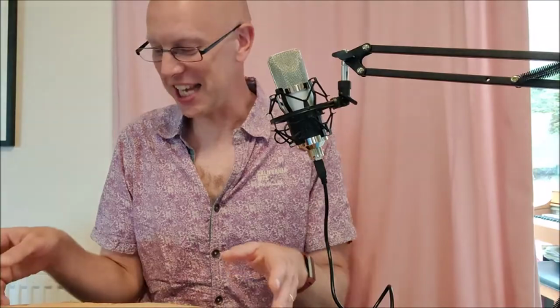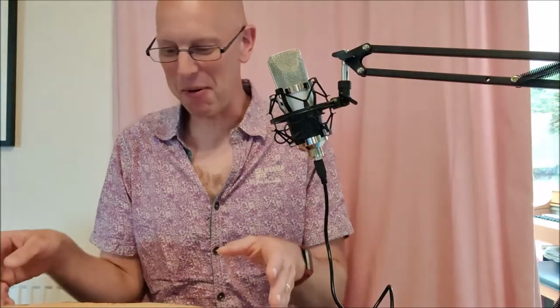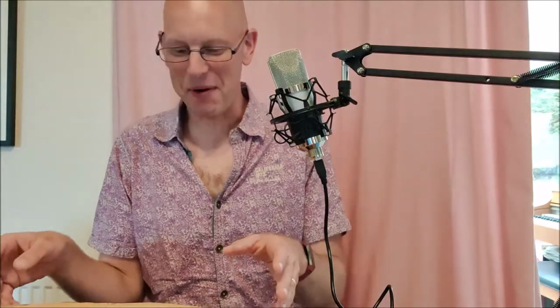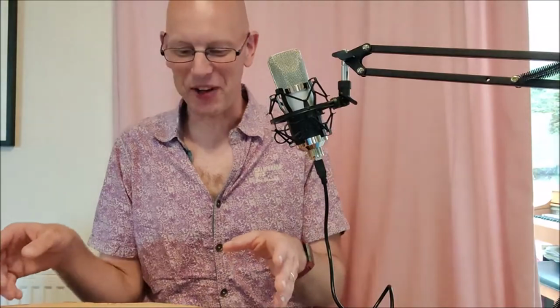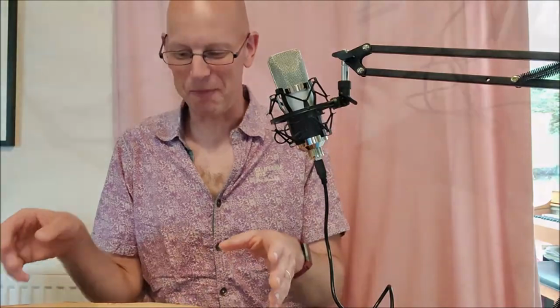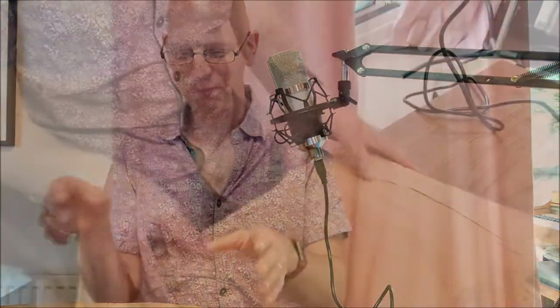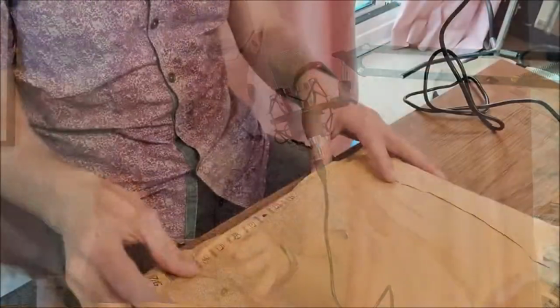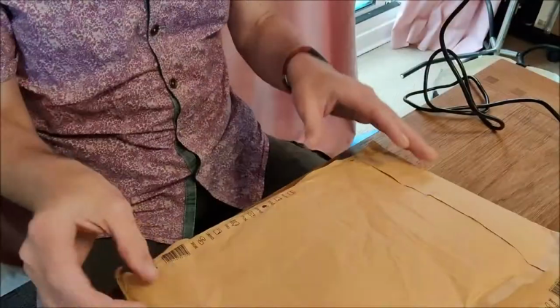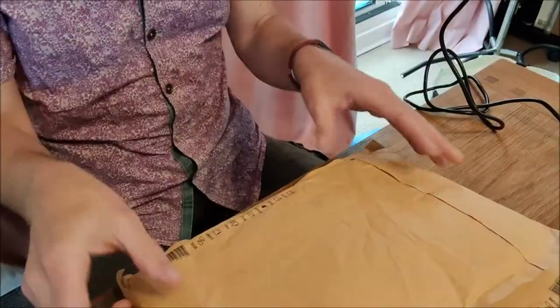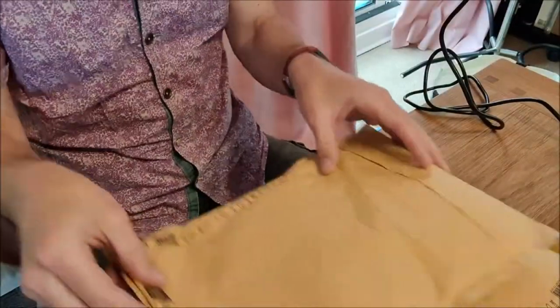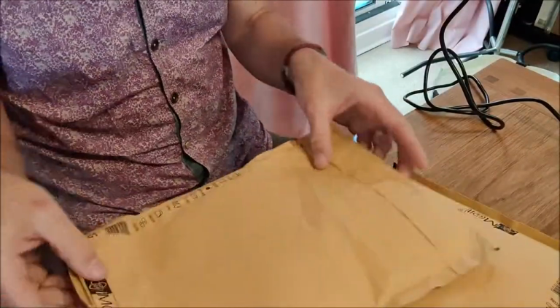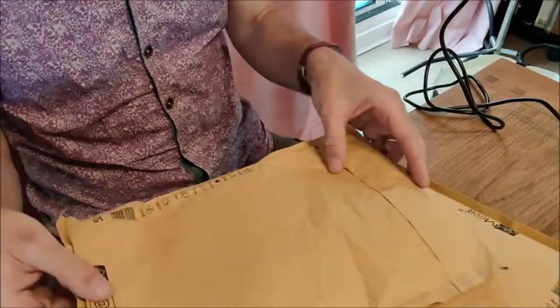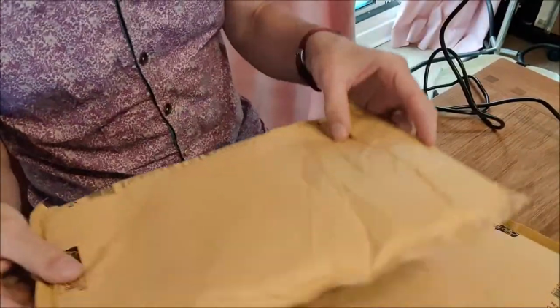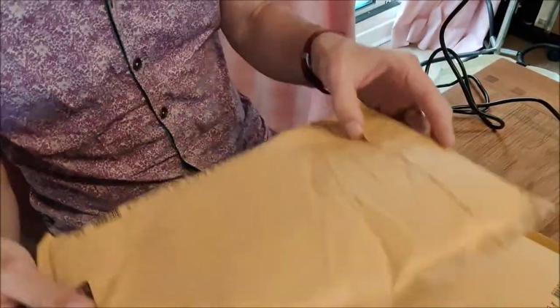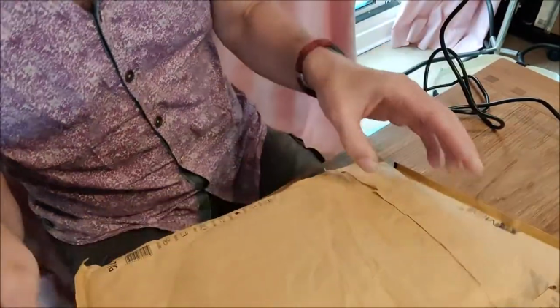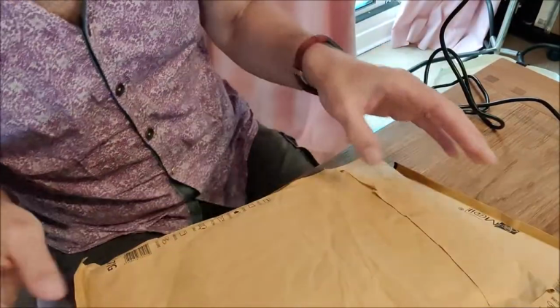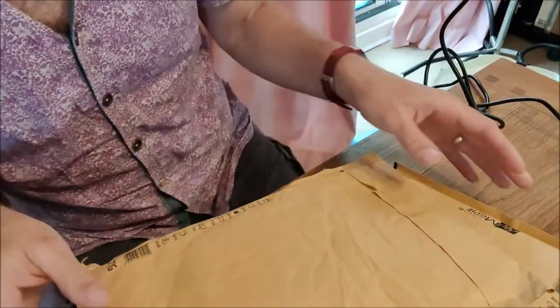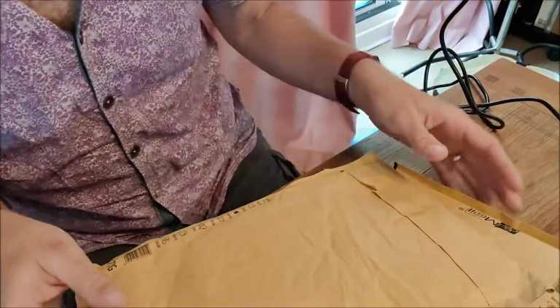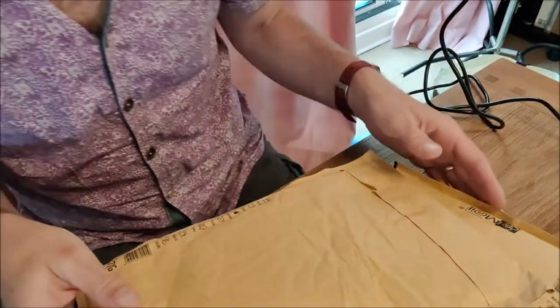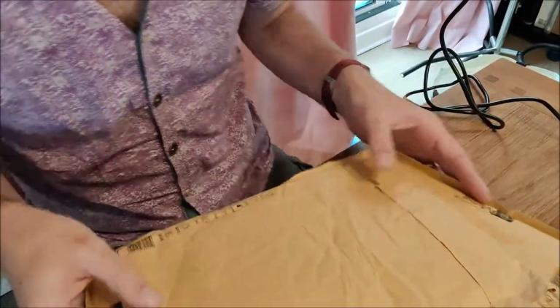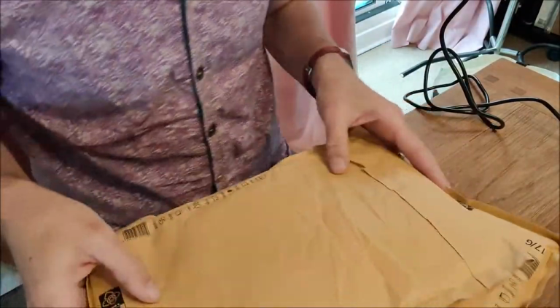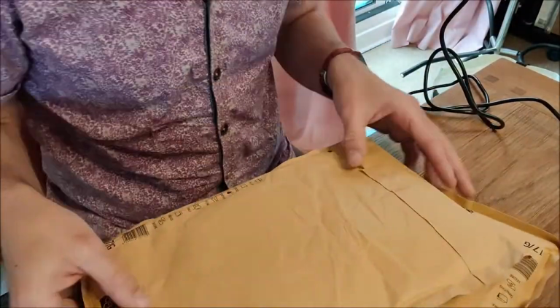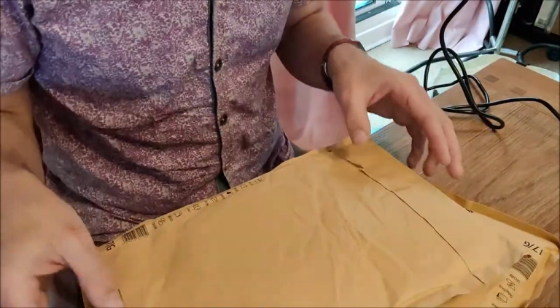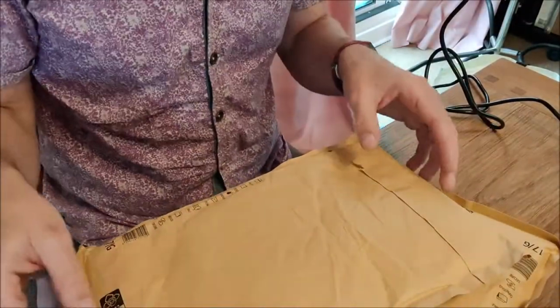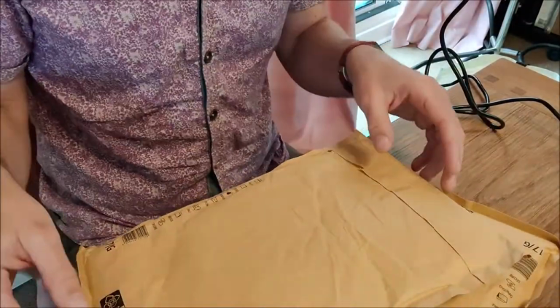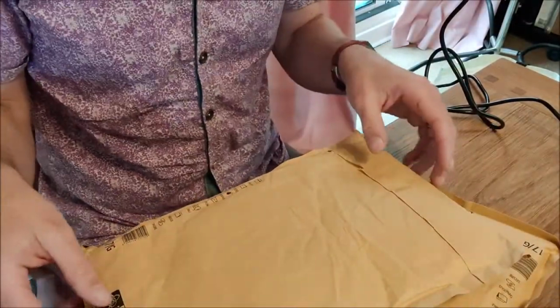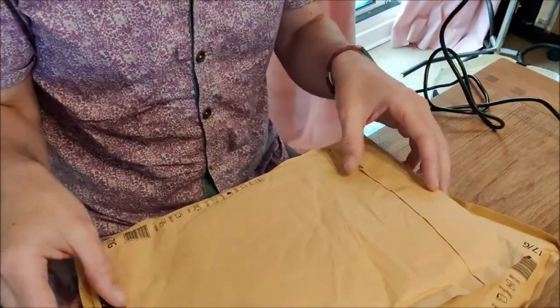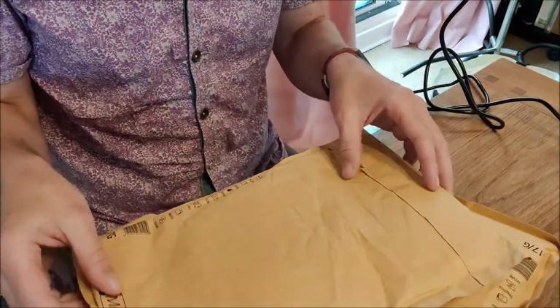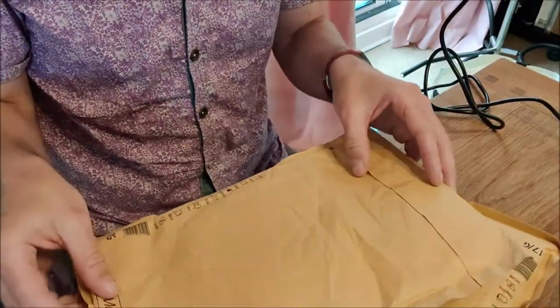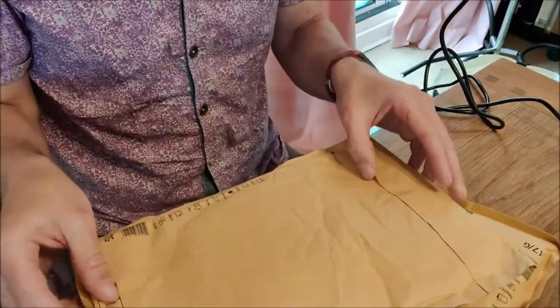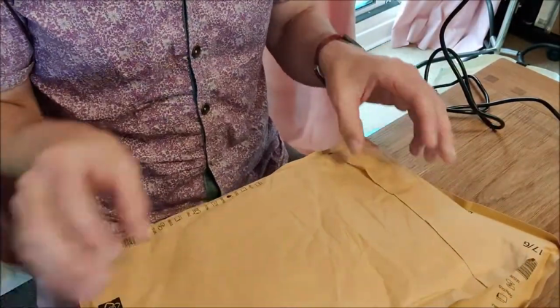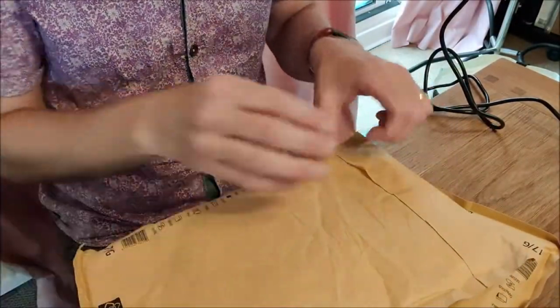So here we go, let's see what we've got. We've moved the camera. I need to try and remember not to turn these over and reveal my address.